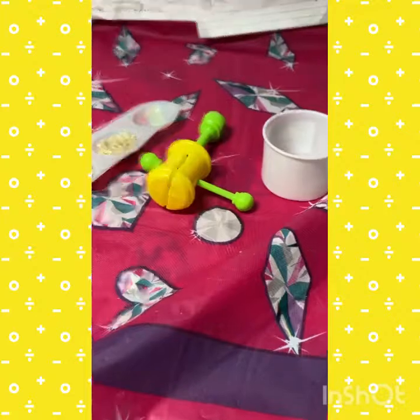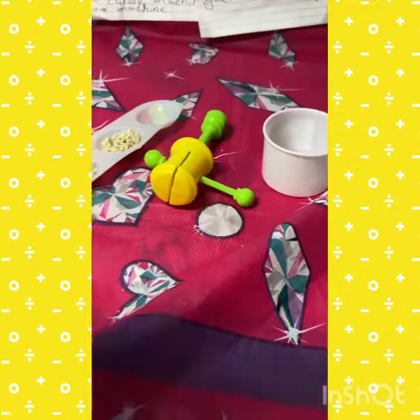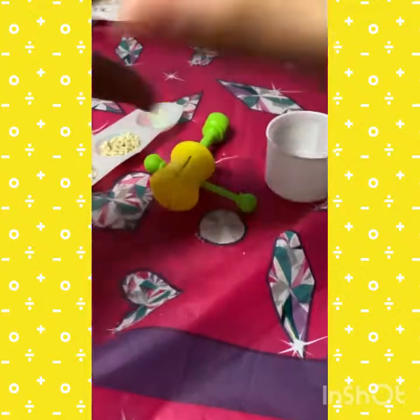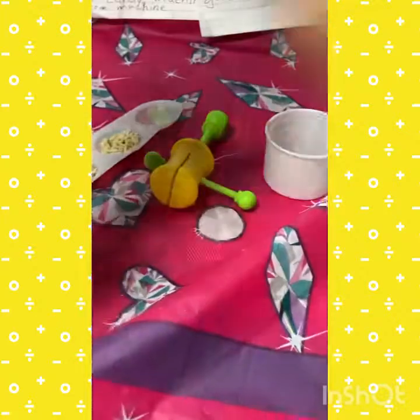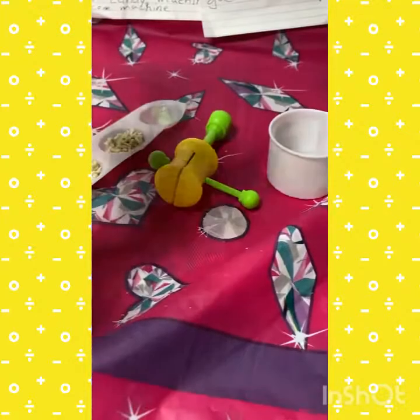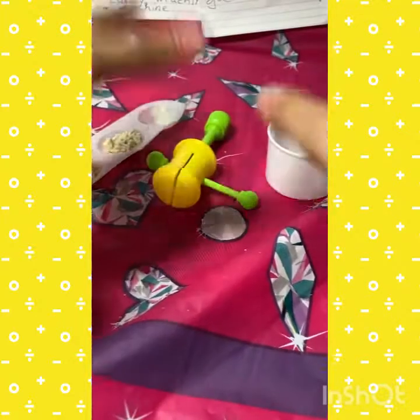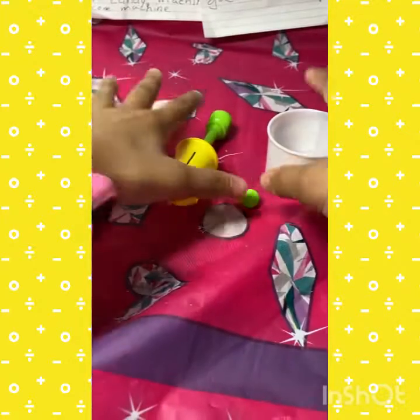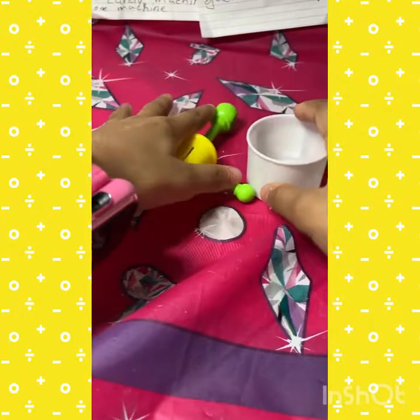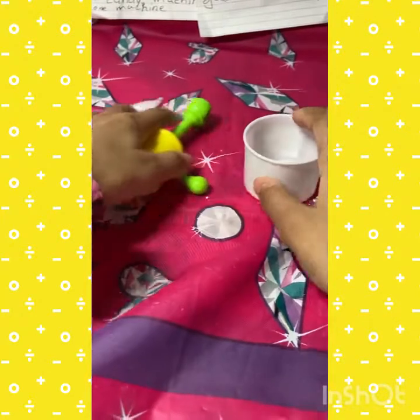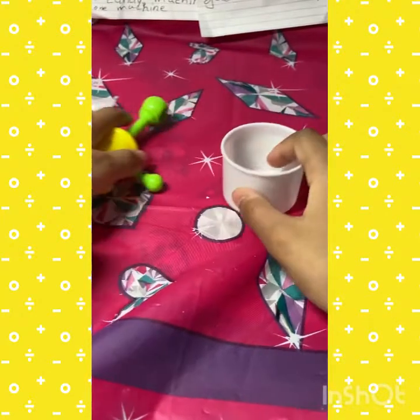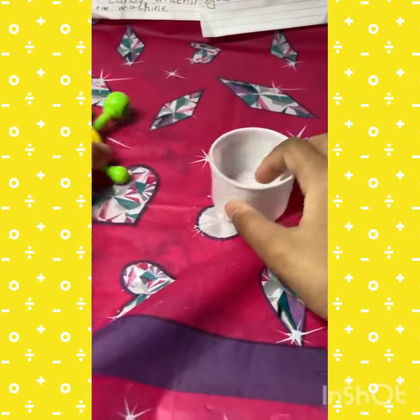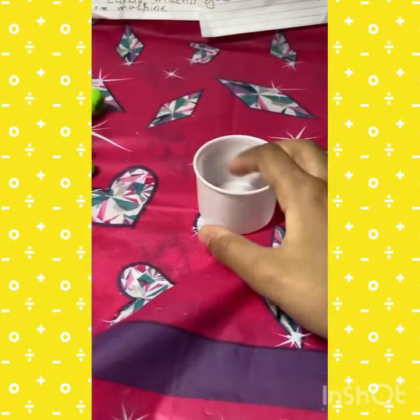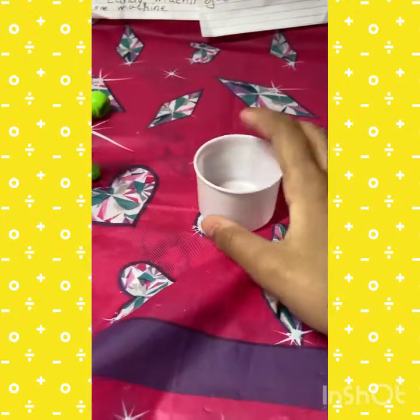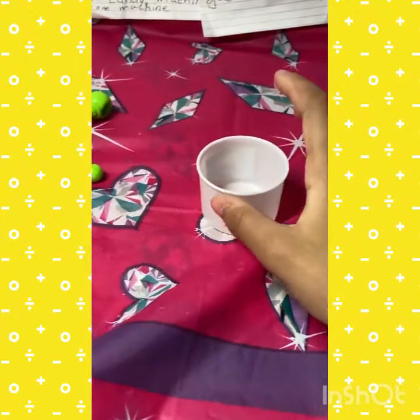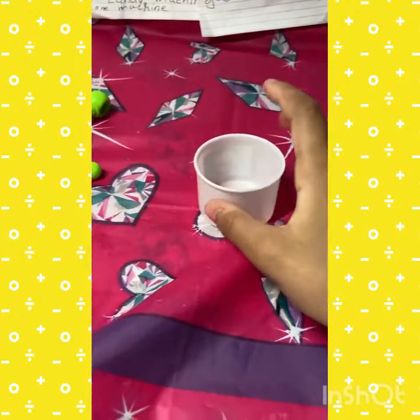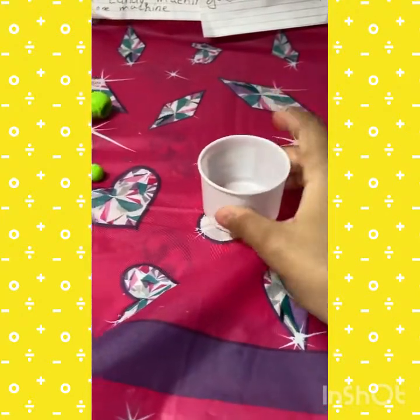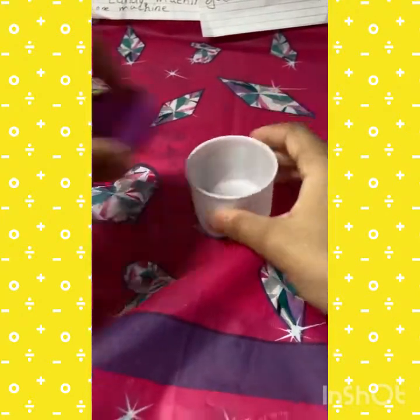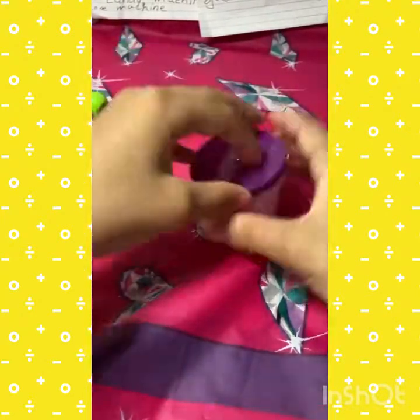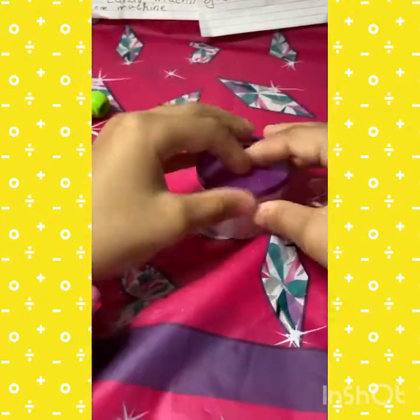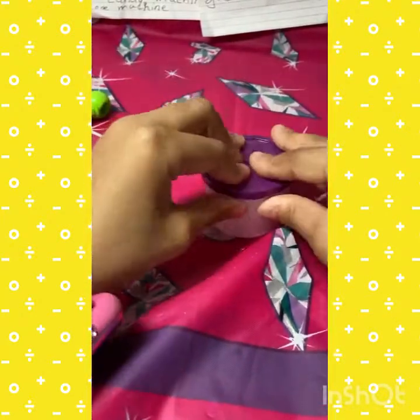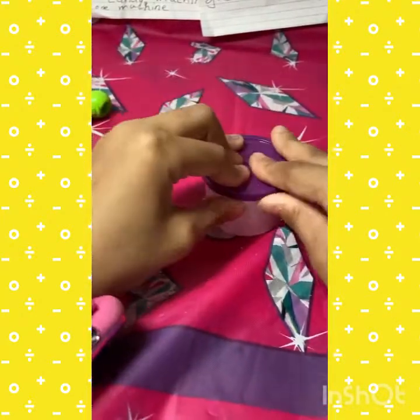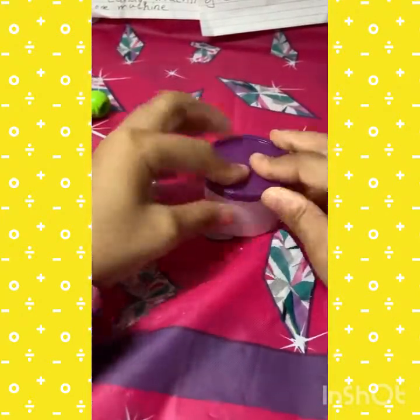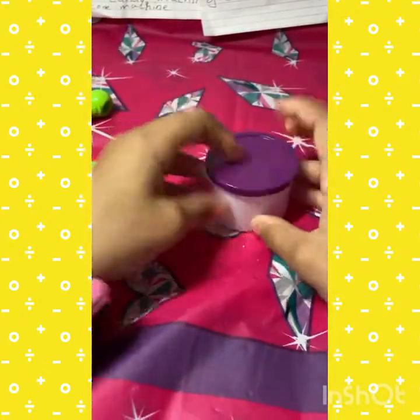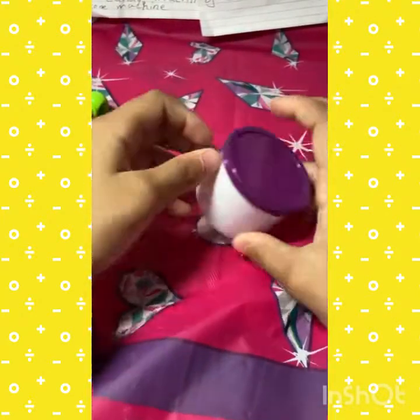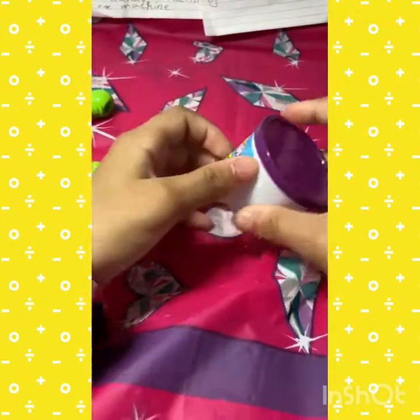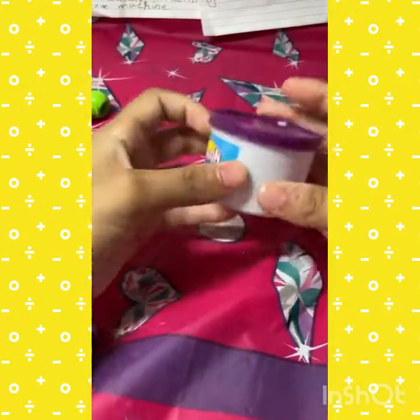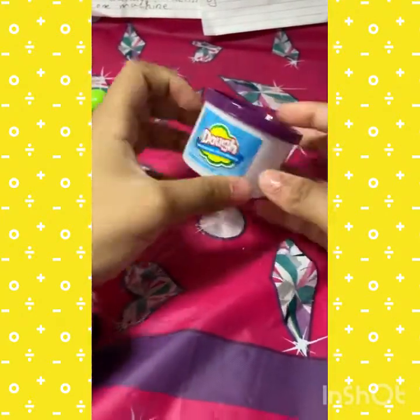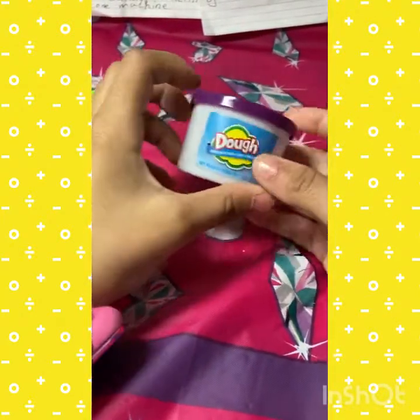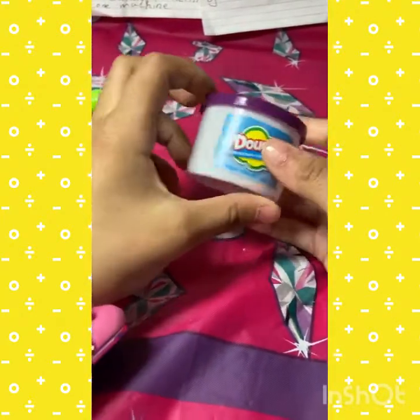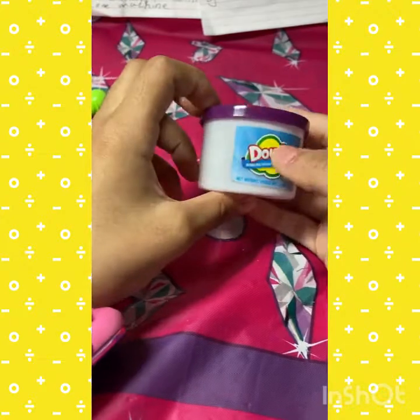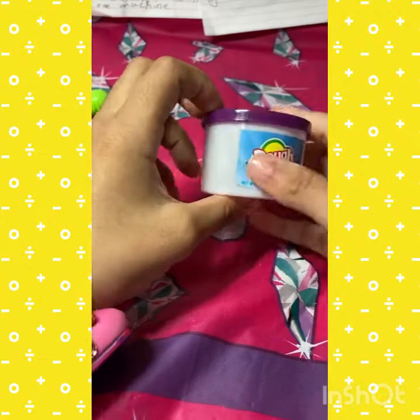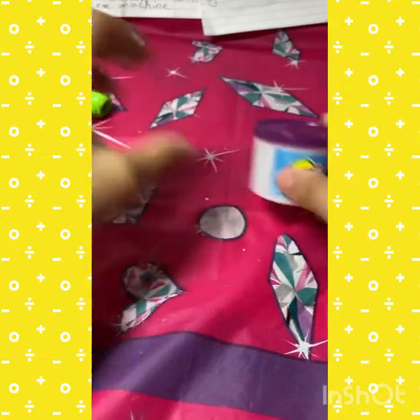Hi guys, welcome back to my channel. Today I'm going to be showing you how to make a maraca out of a Play-Doh thing.